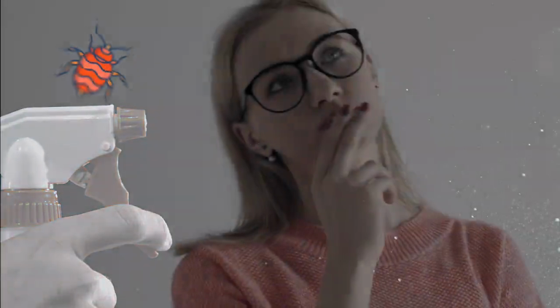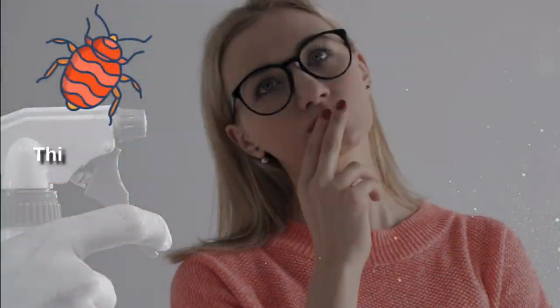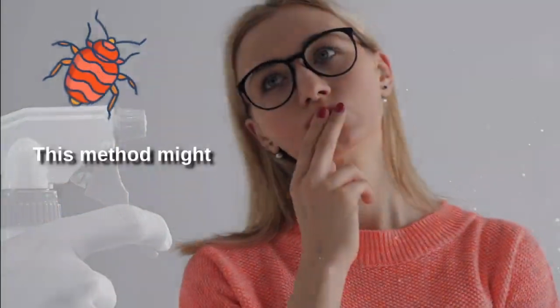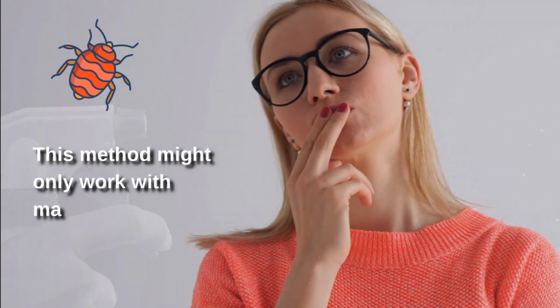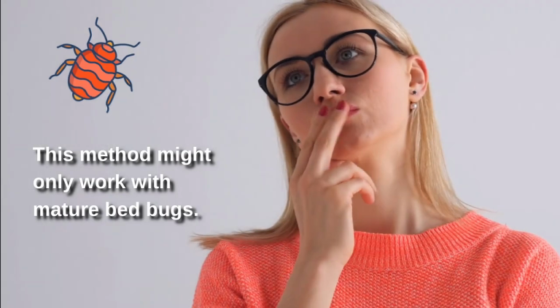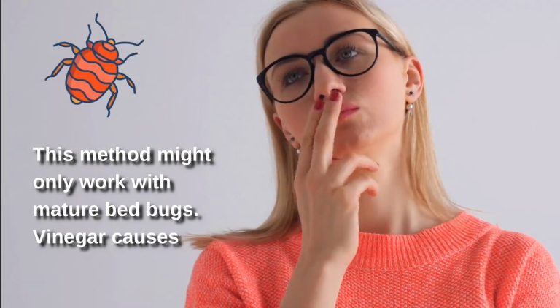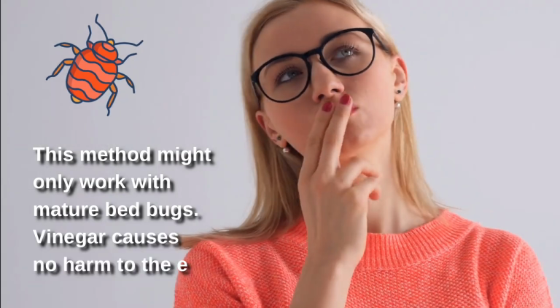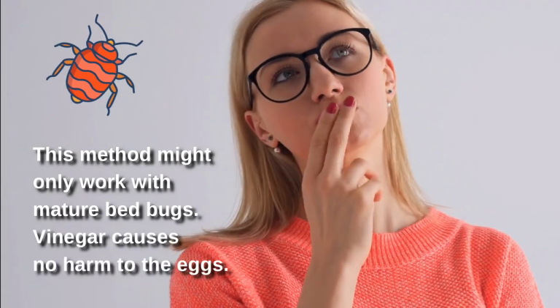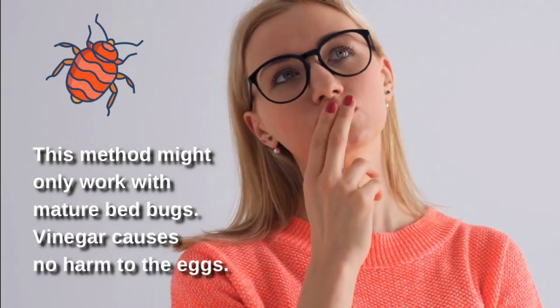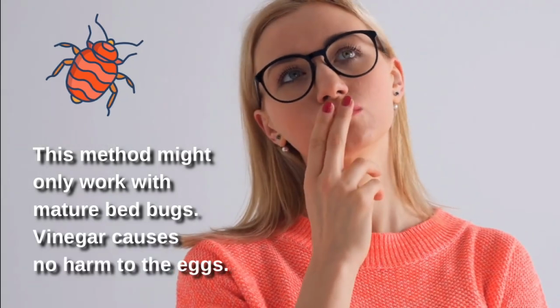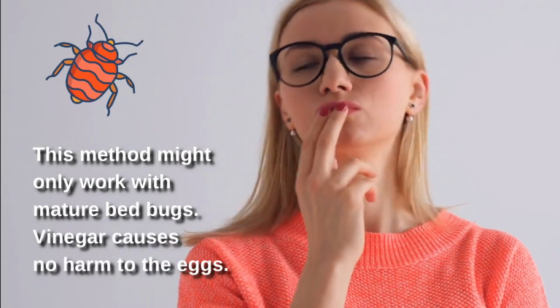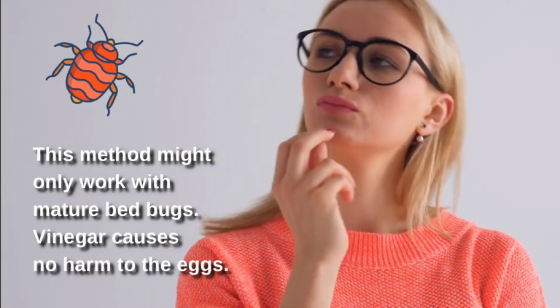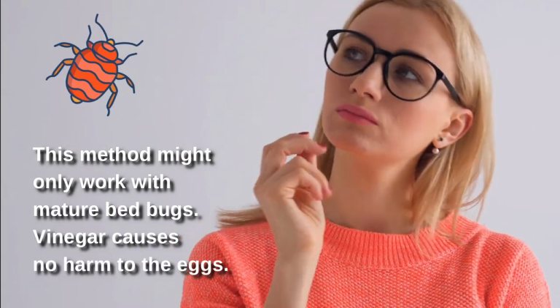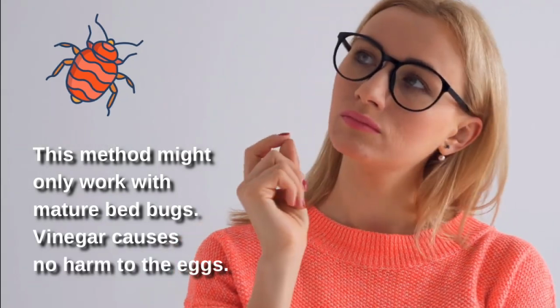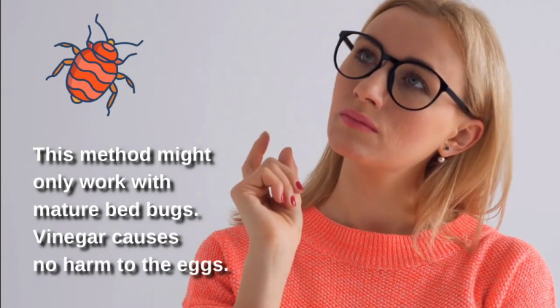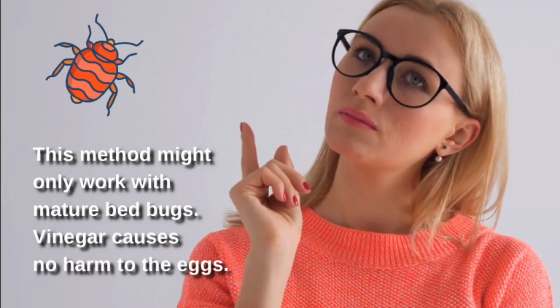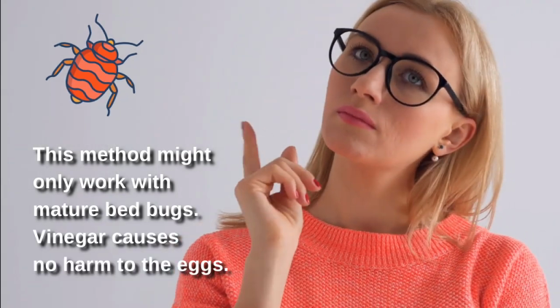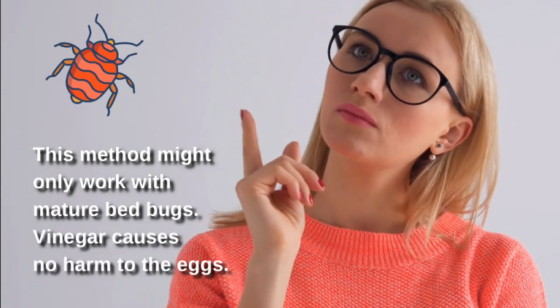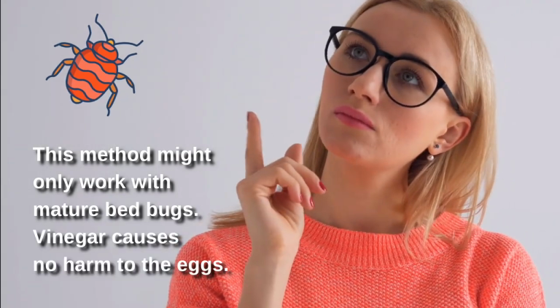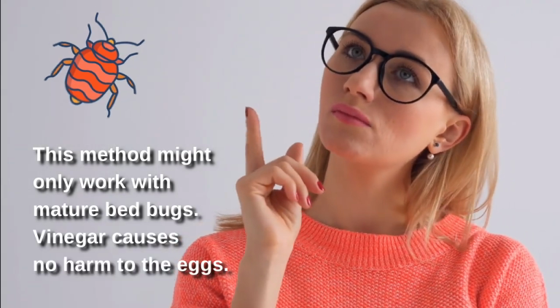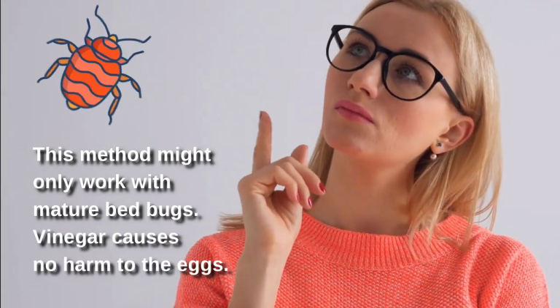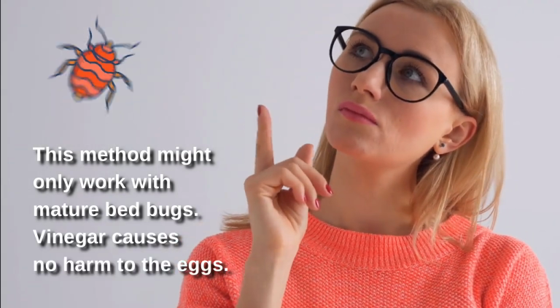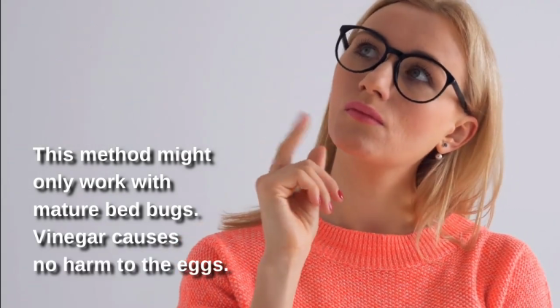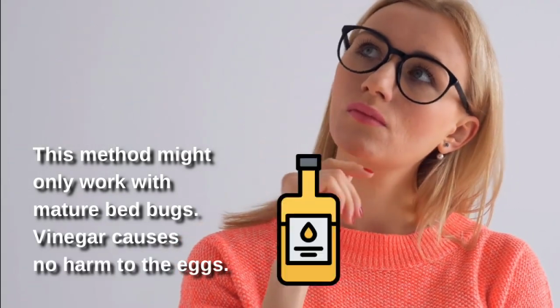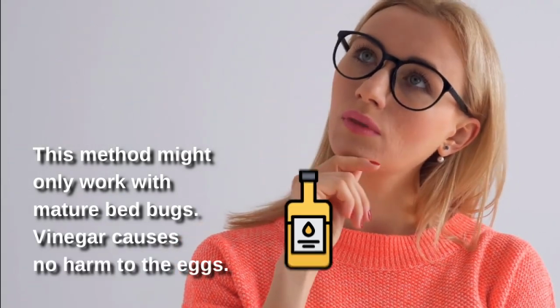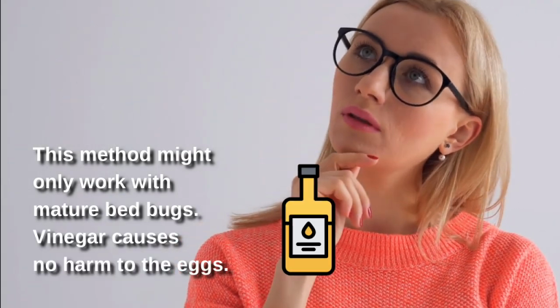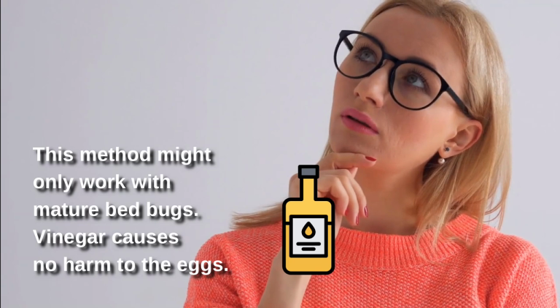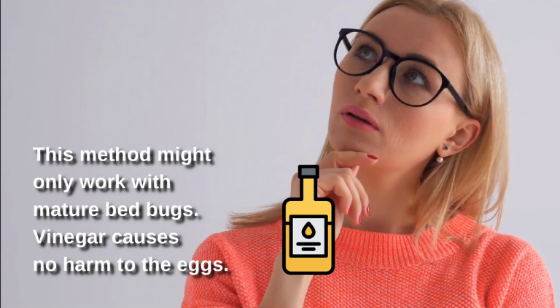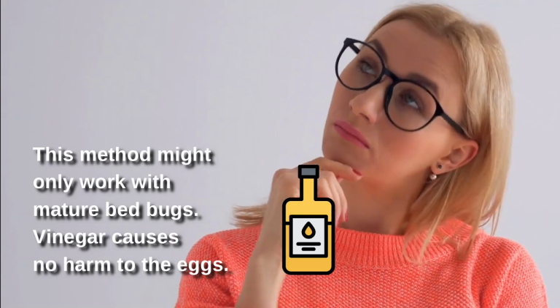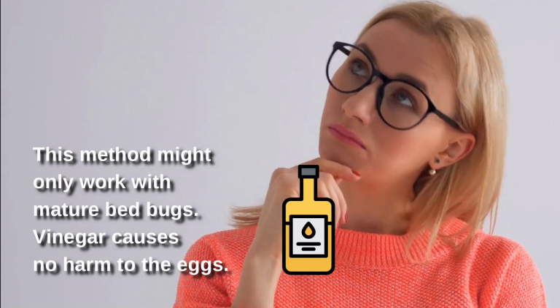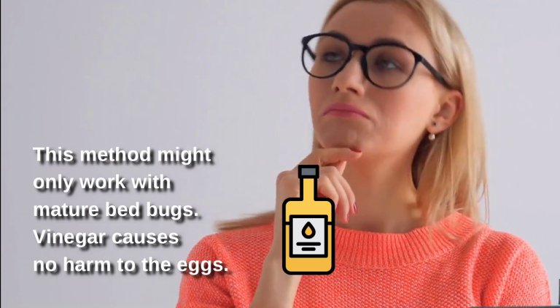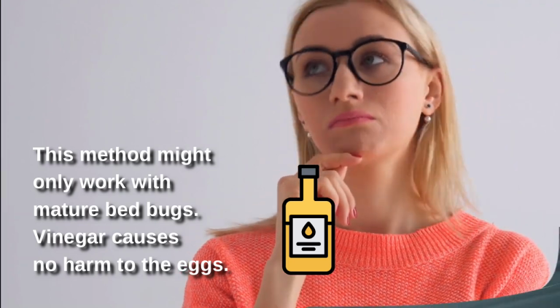However, this method might only work with mature bed bugs. Vinegar causes no harm to the eggs.